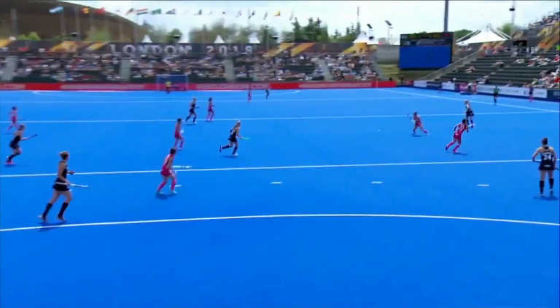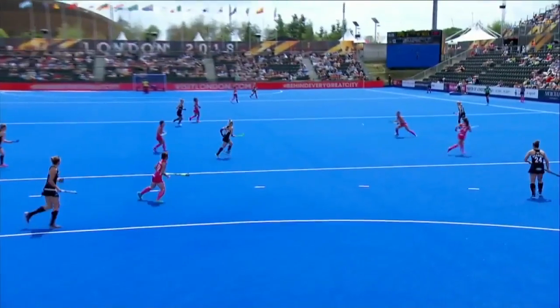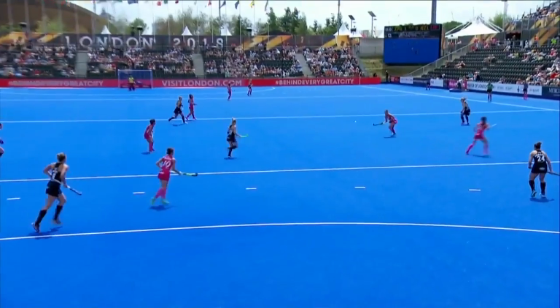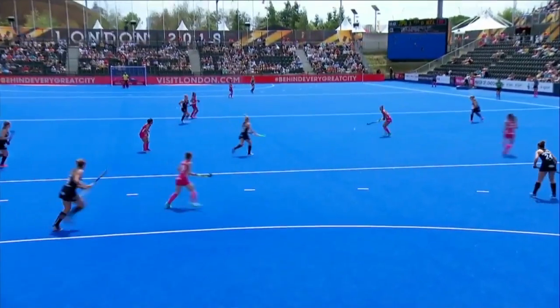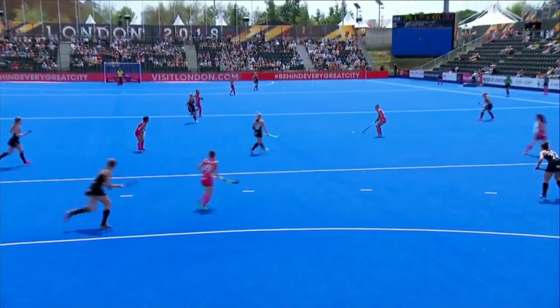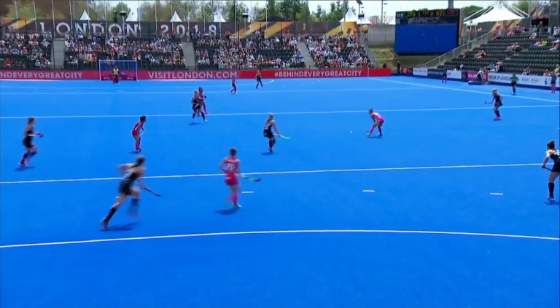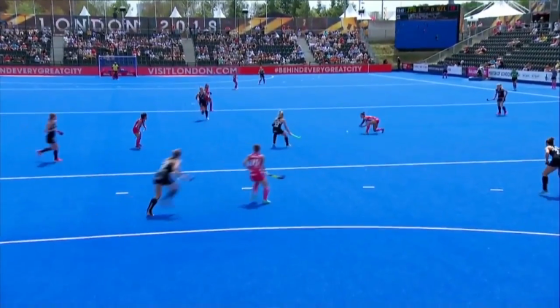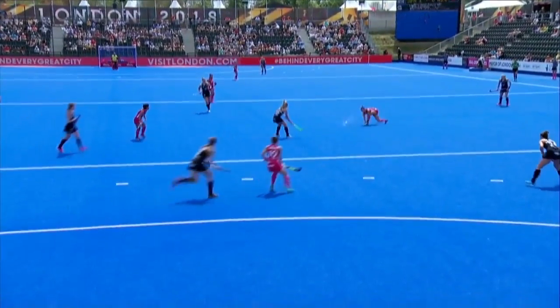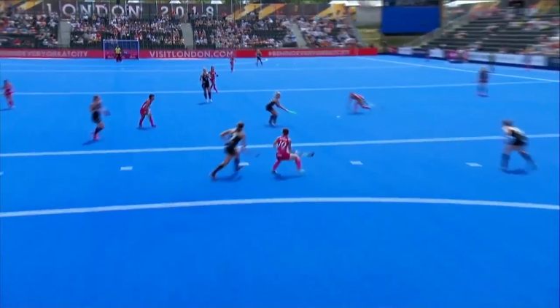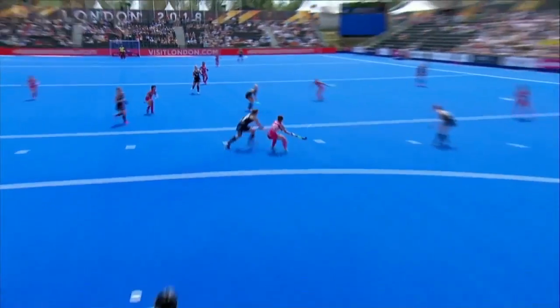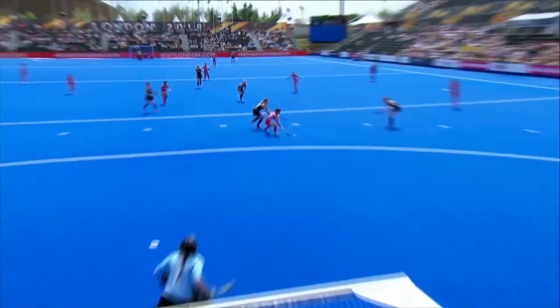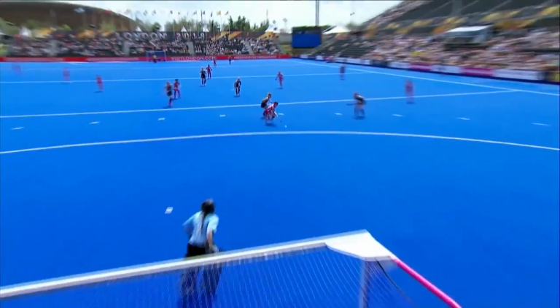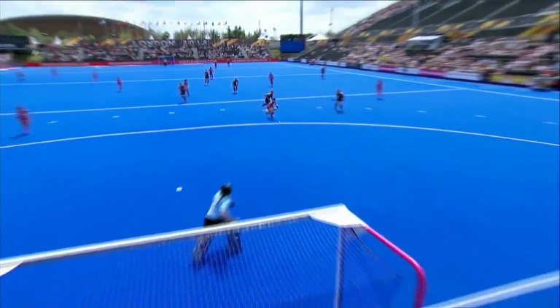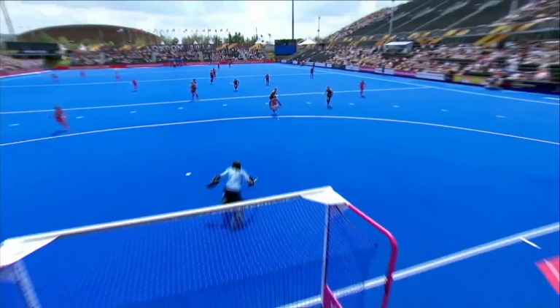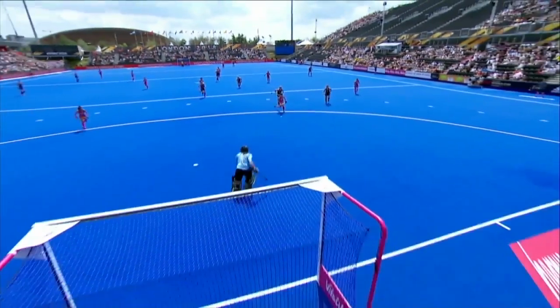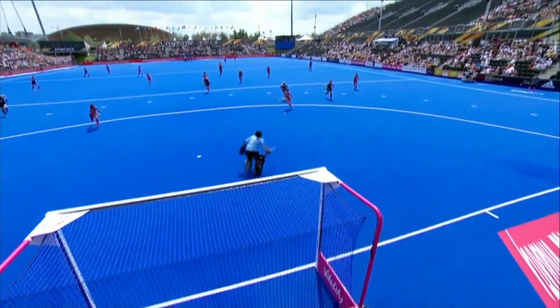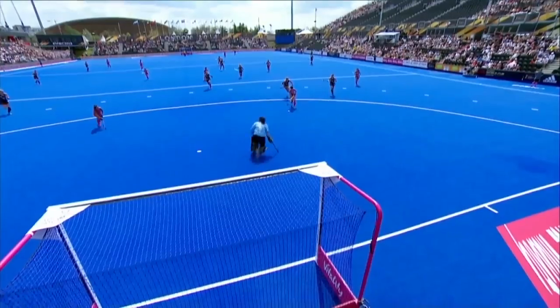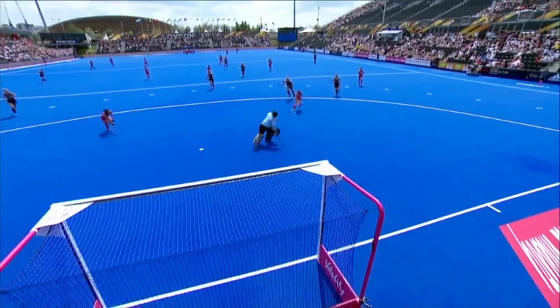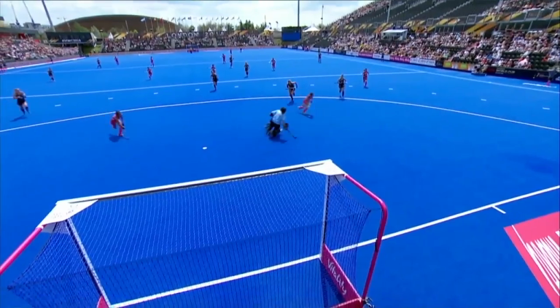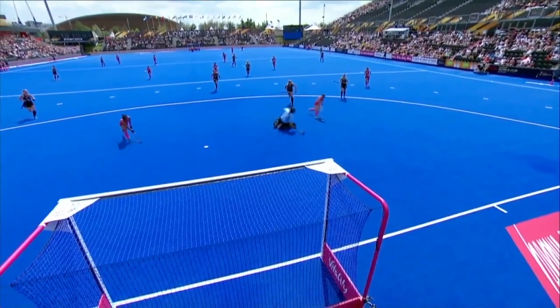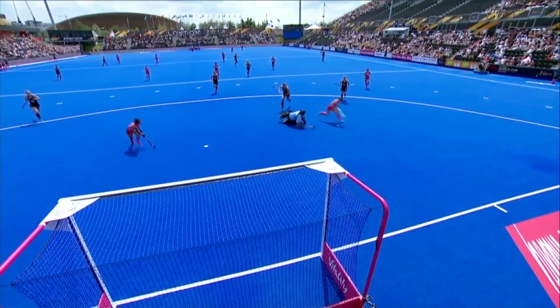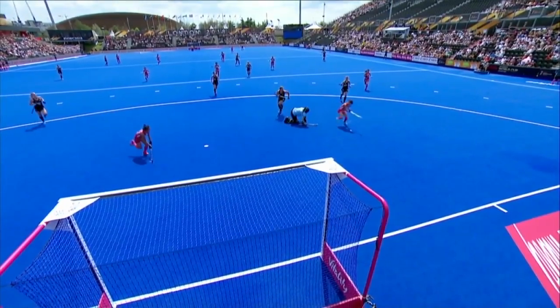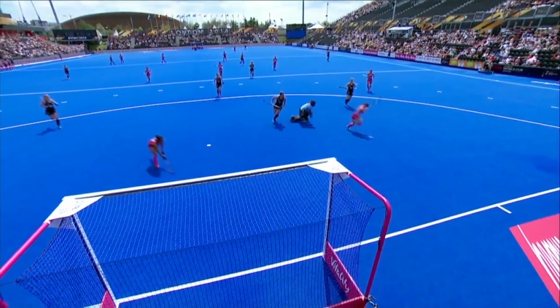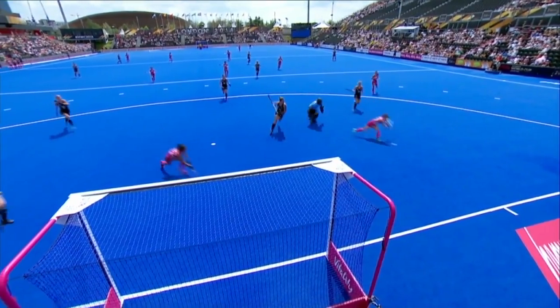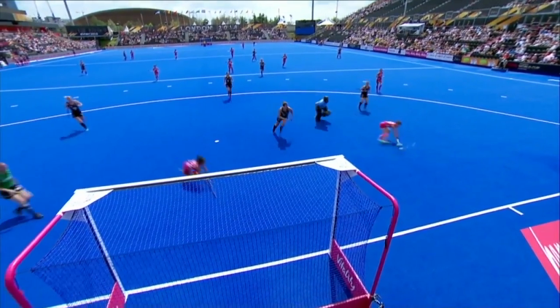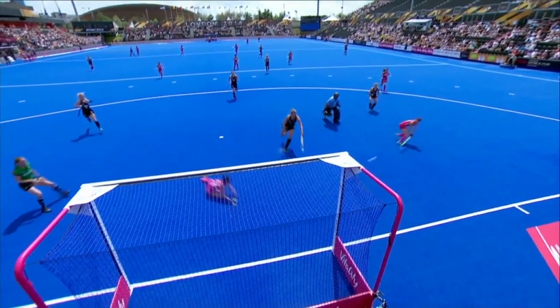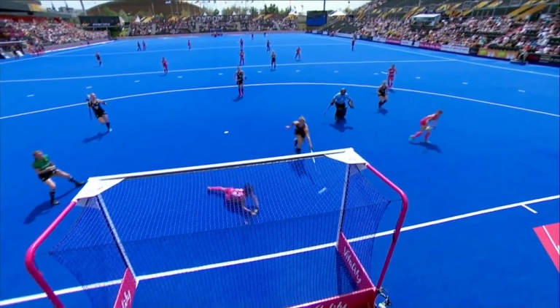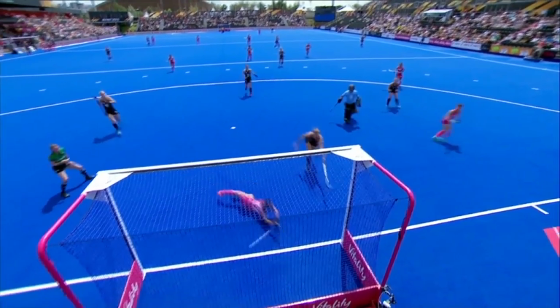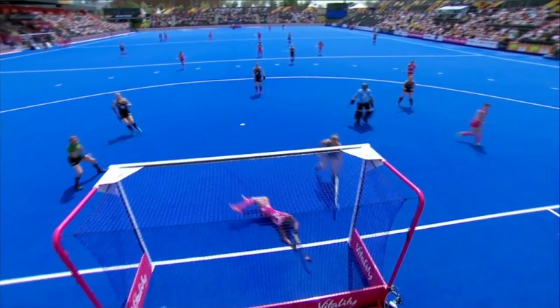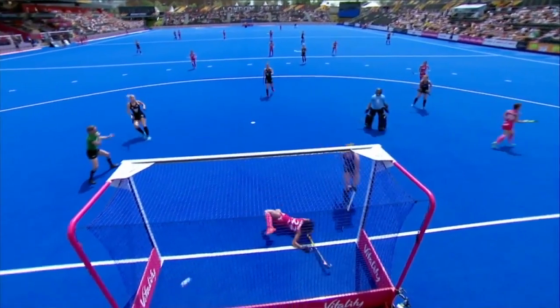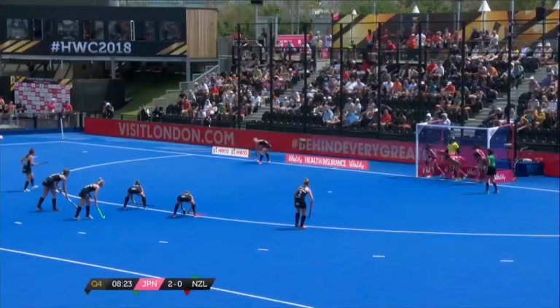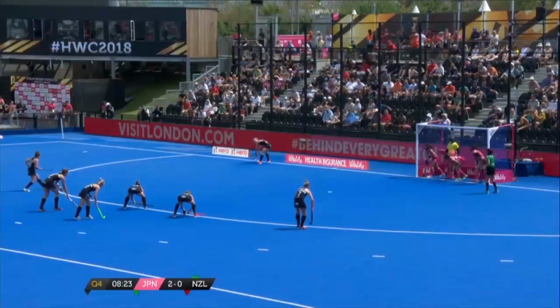Absolutely gifted it — what a takedown, and the ball is slapped beautifully. What a take, first touch, chopped underneath.